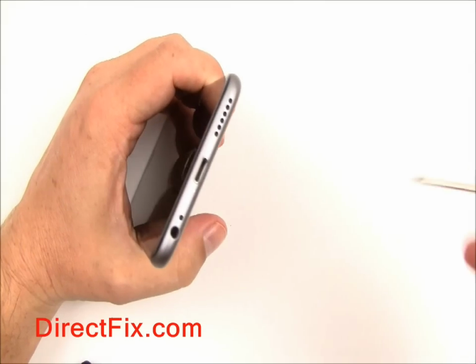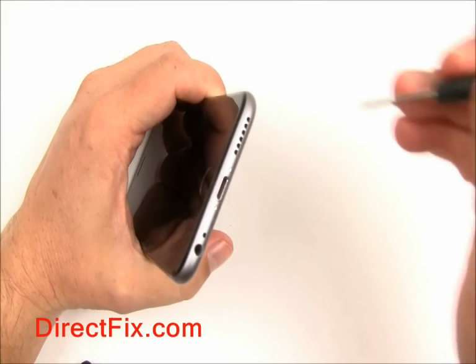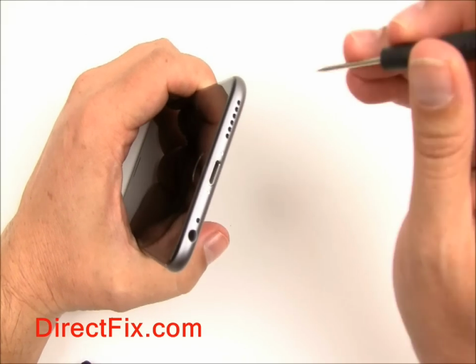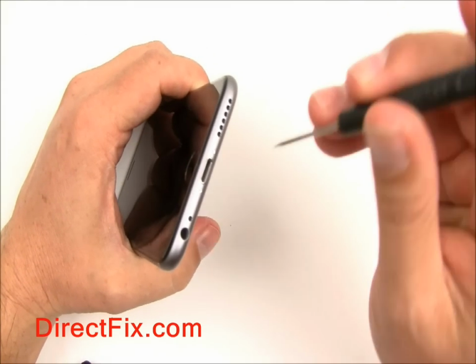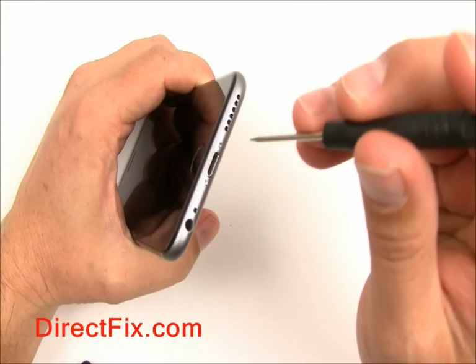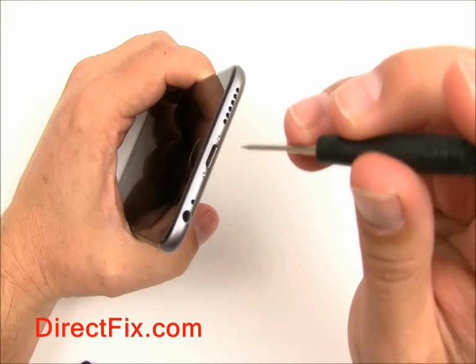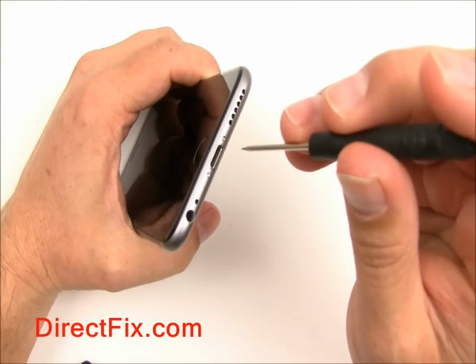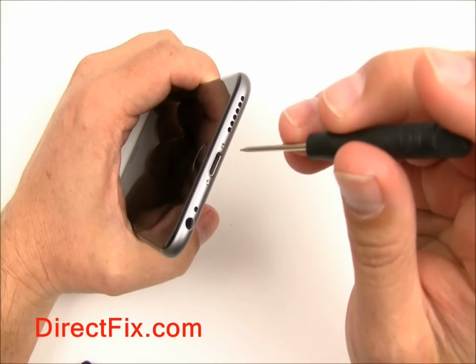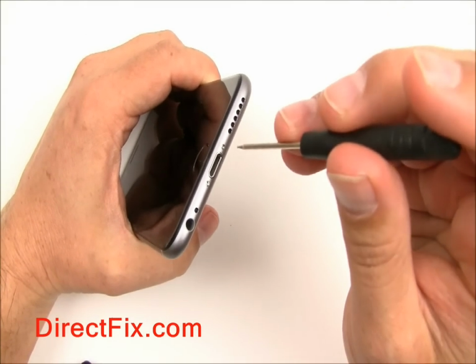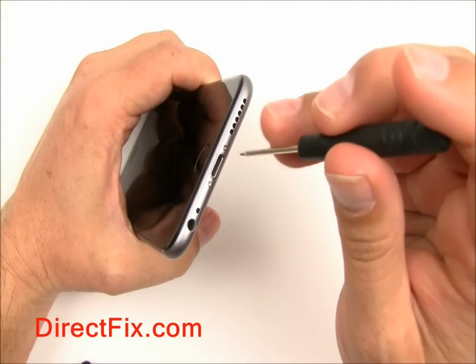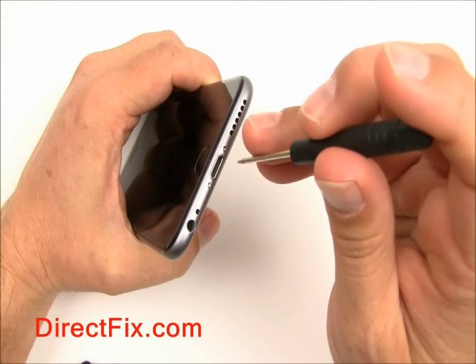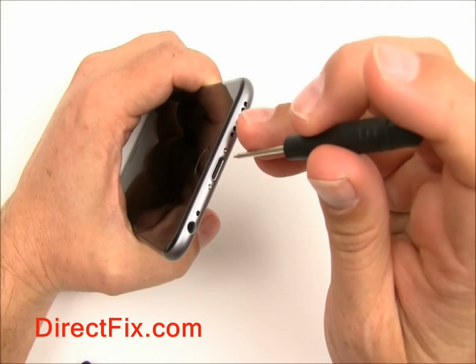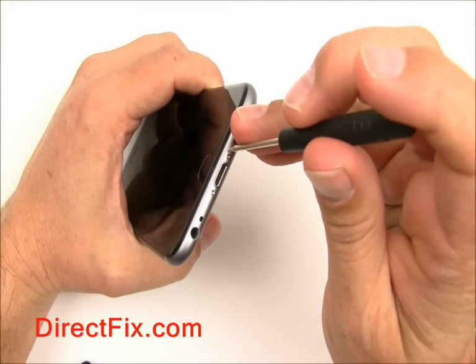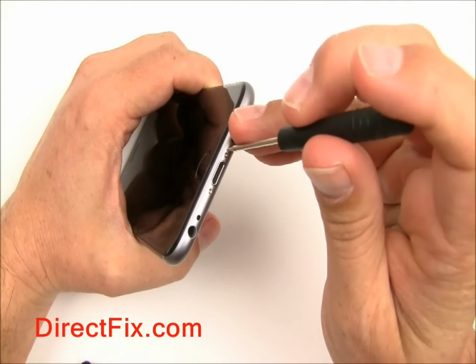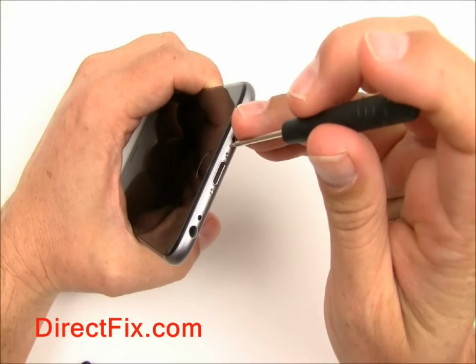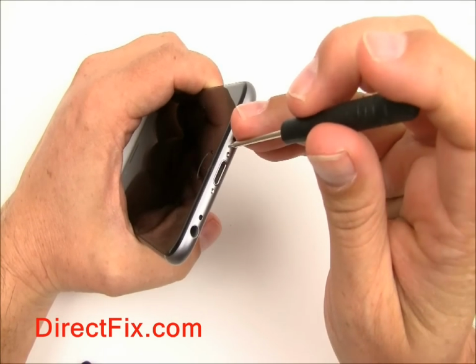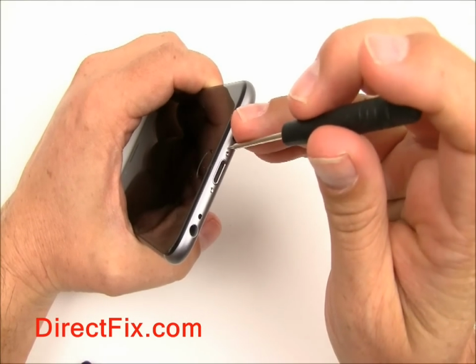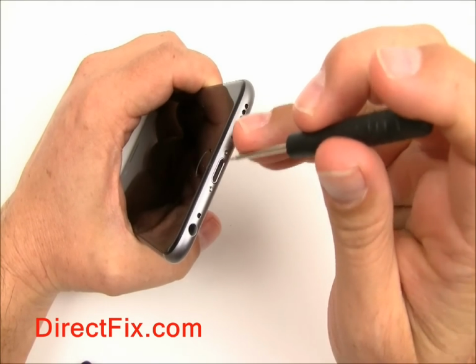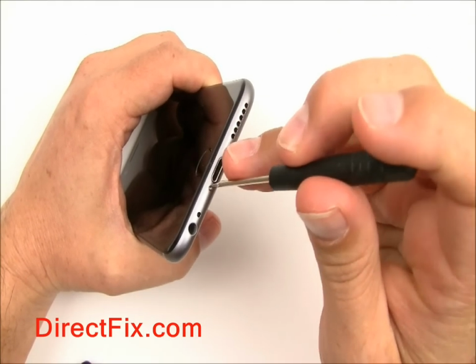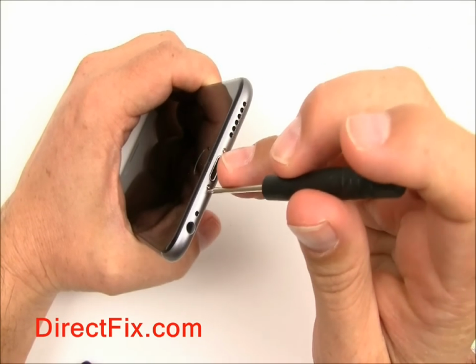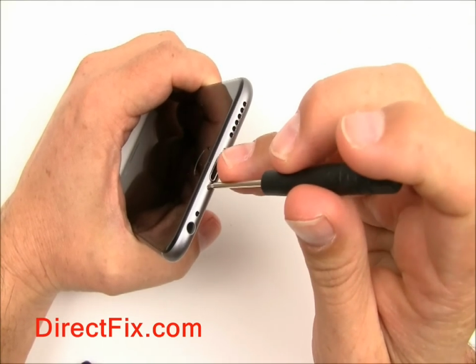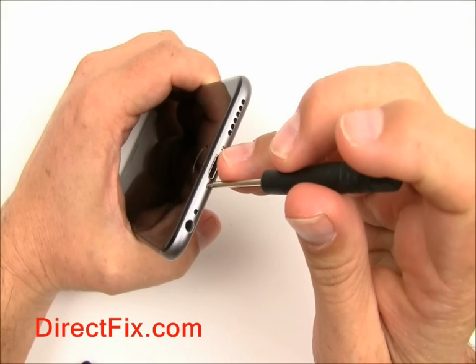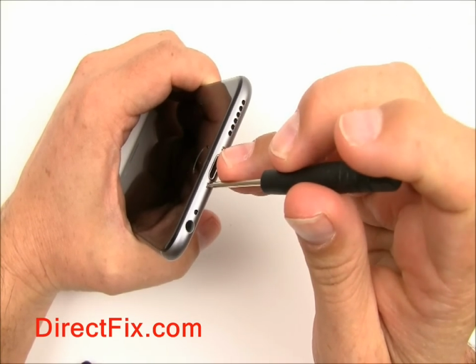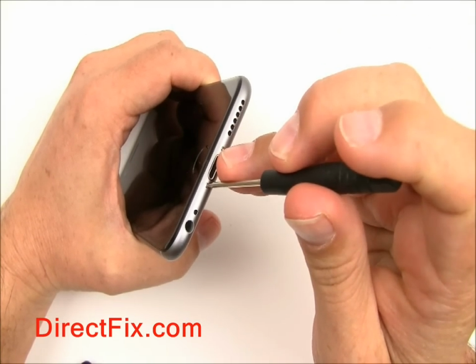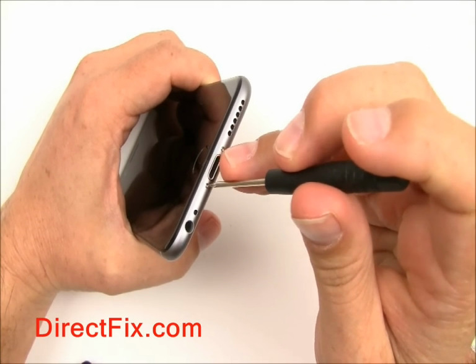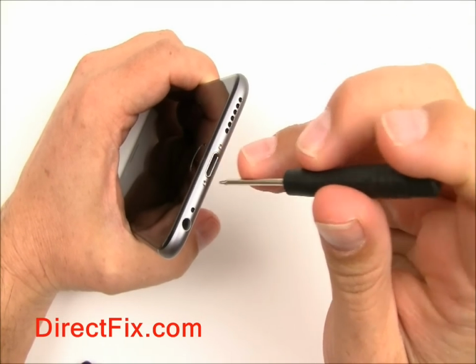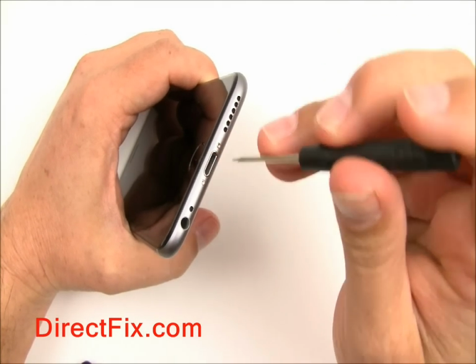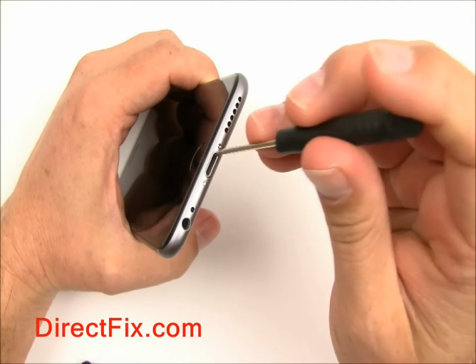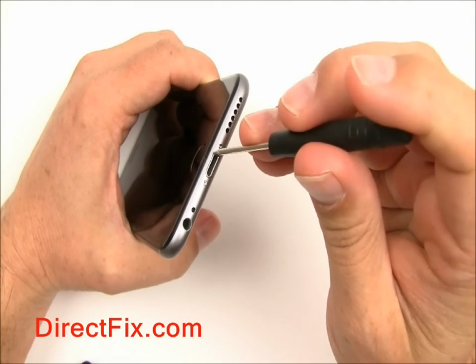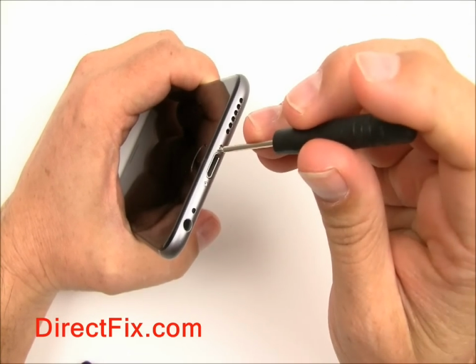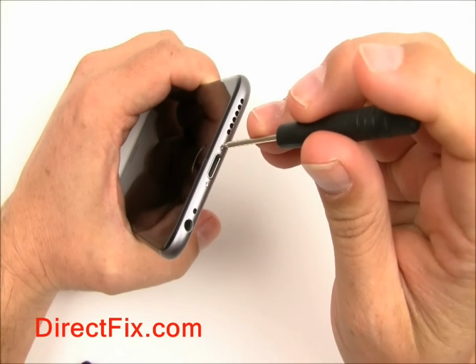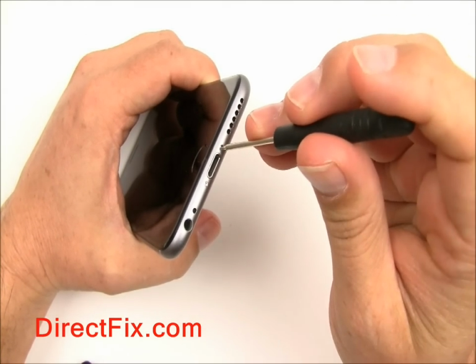Using a pentalobe screwdriver from DirectFix.com, remove the two bottom pentalobe screws.